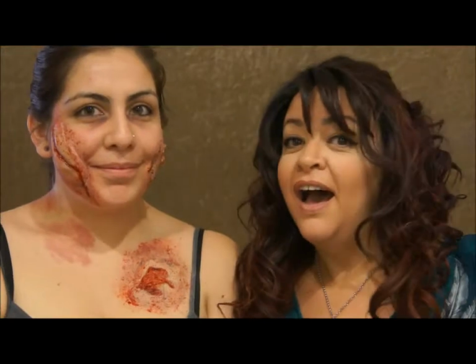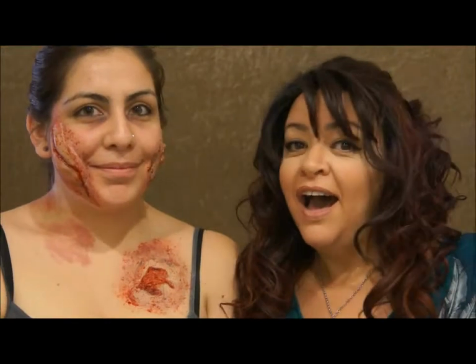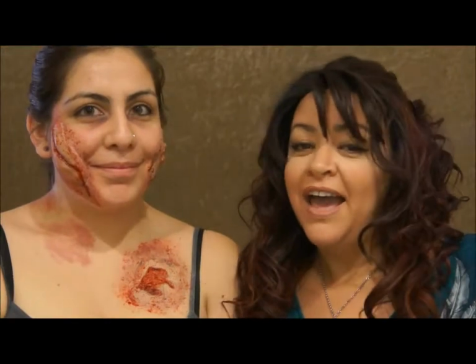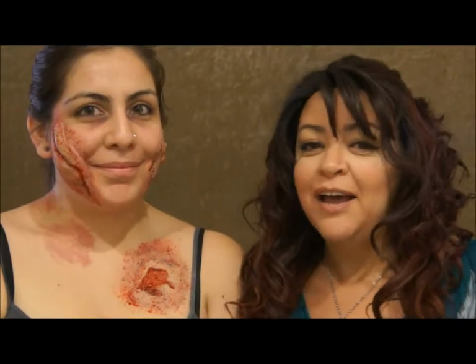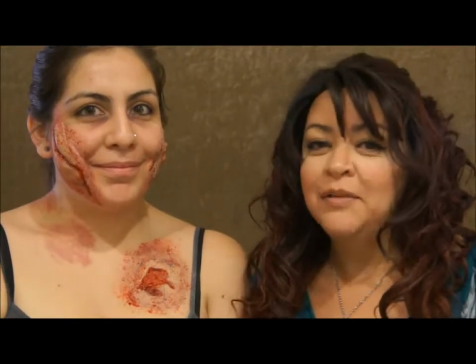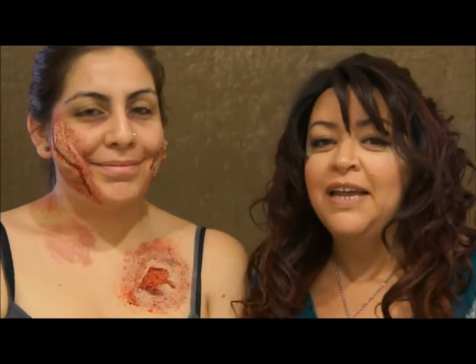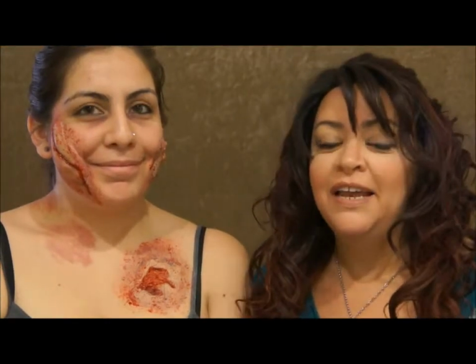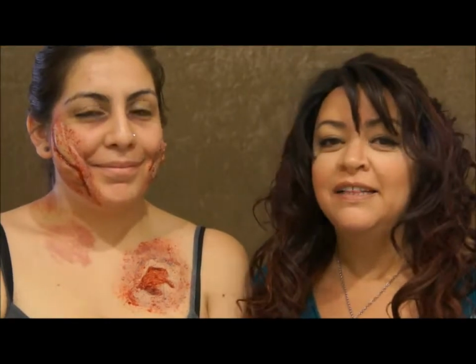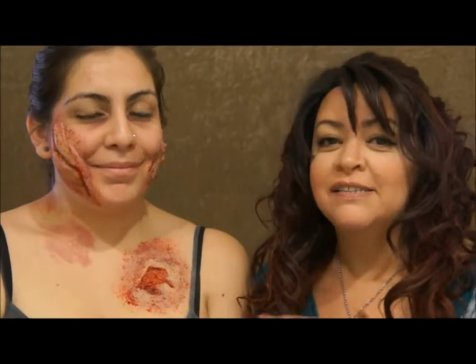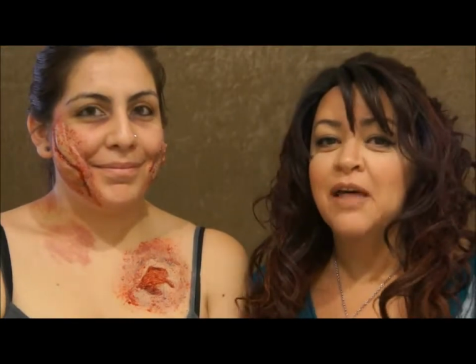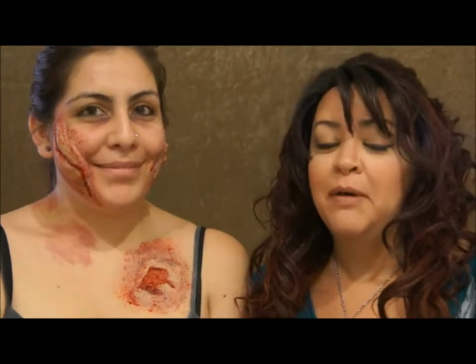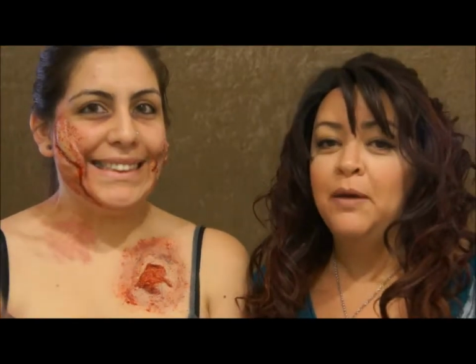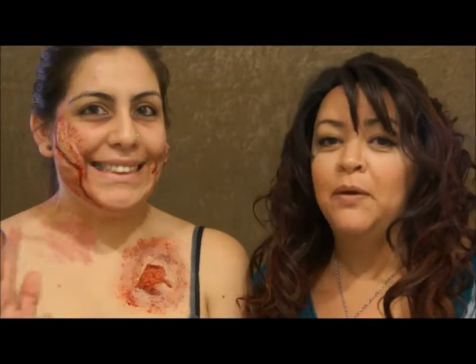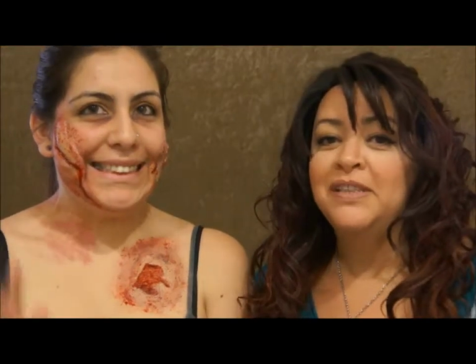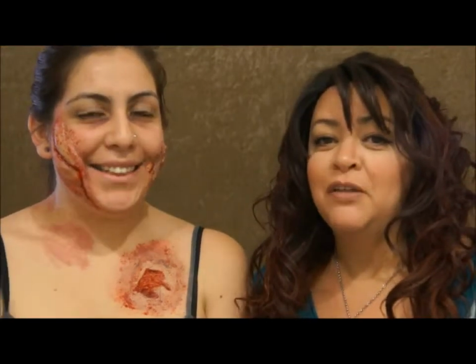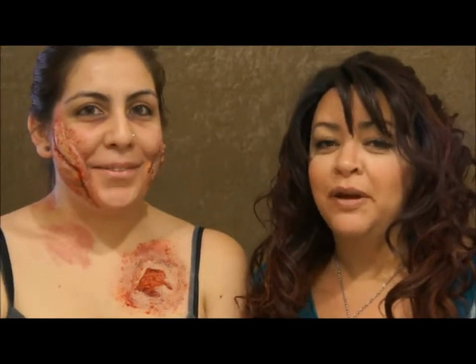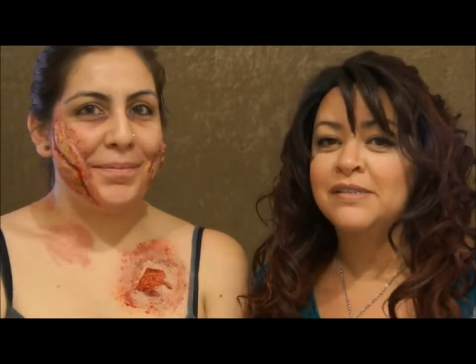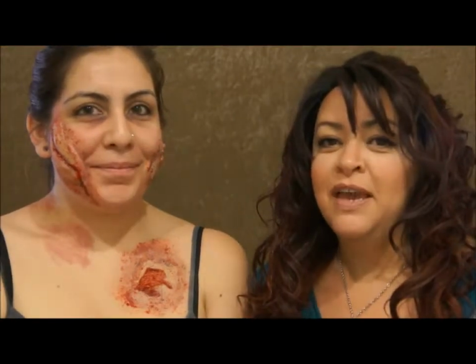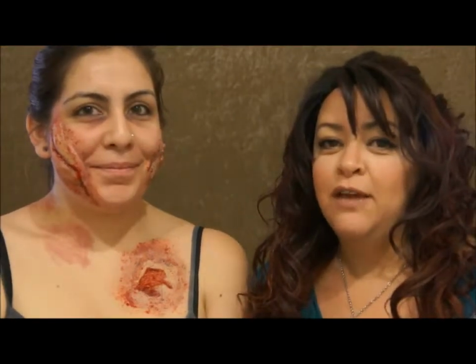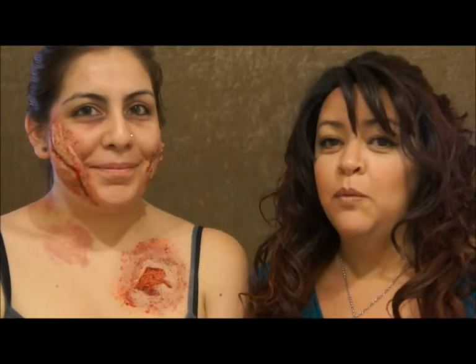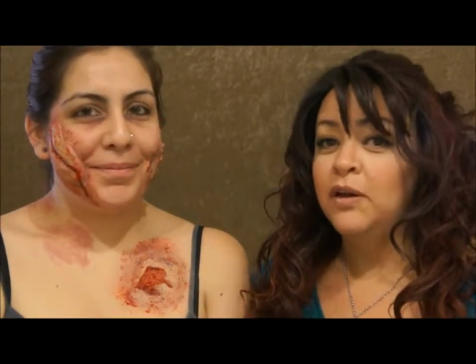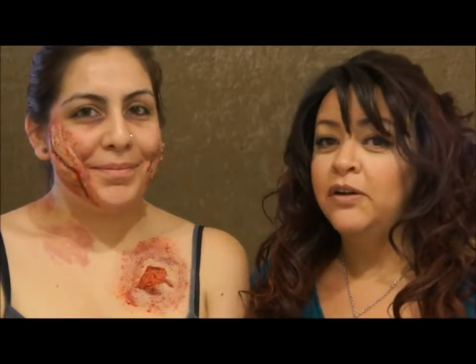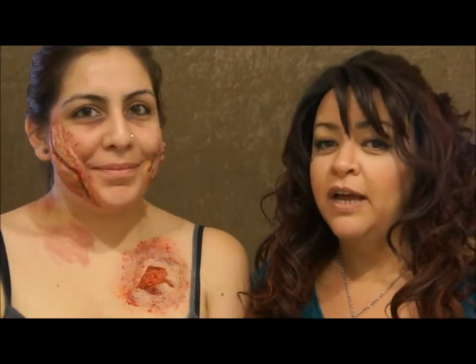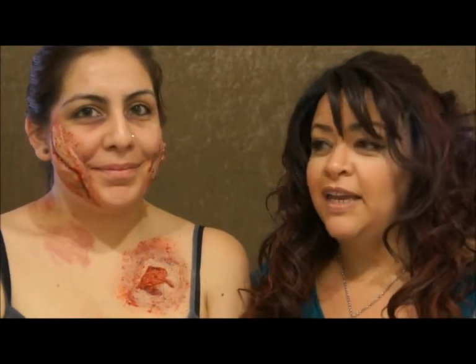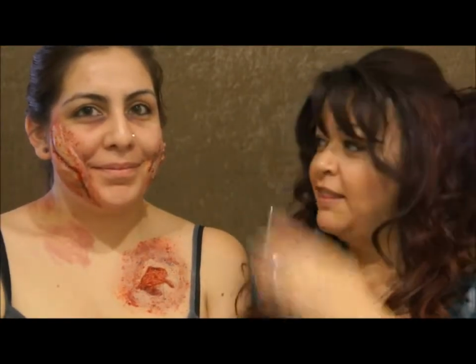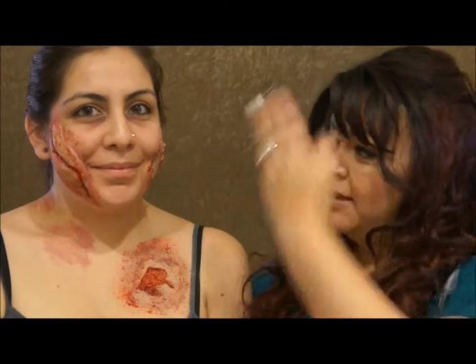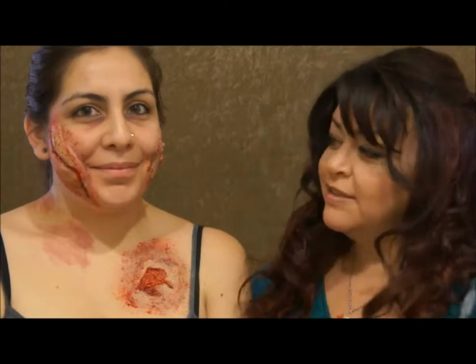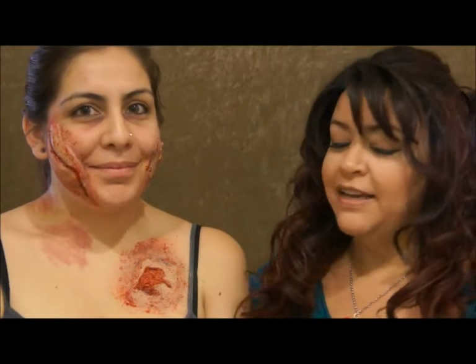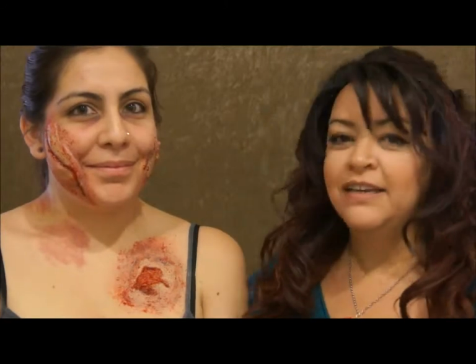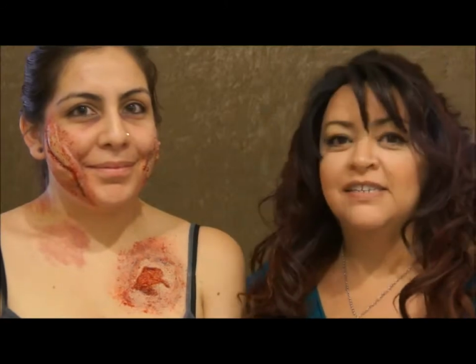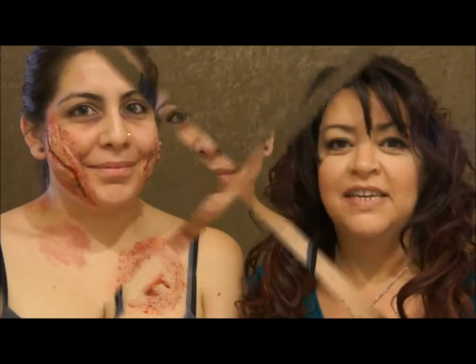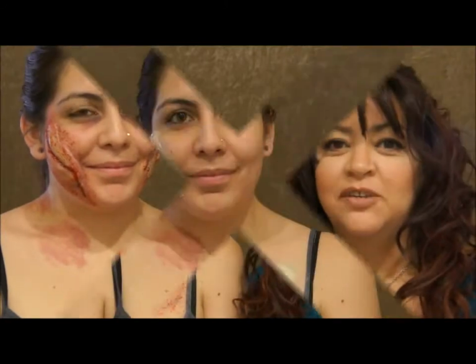Hi, I'm Lynette, and this is Llama, and we're with DeafWorks. If you want to learn how to get this look, just stay tuned.